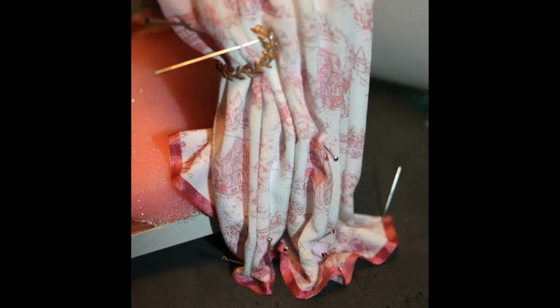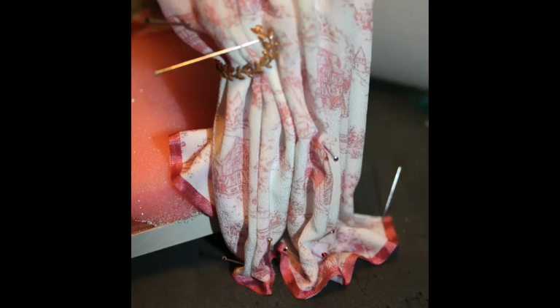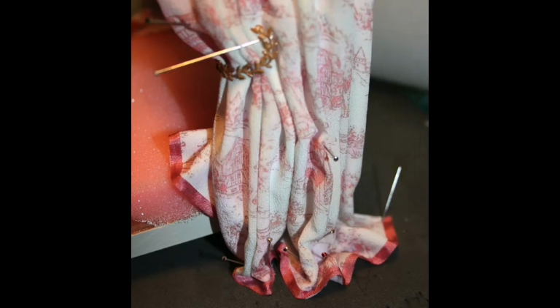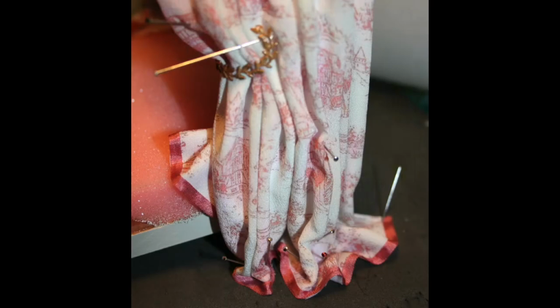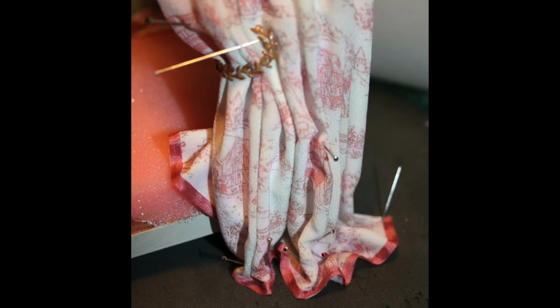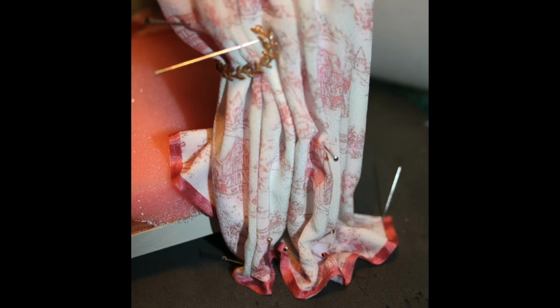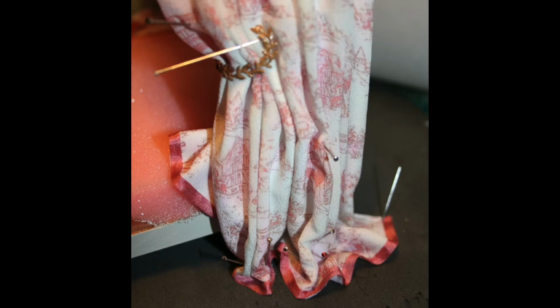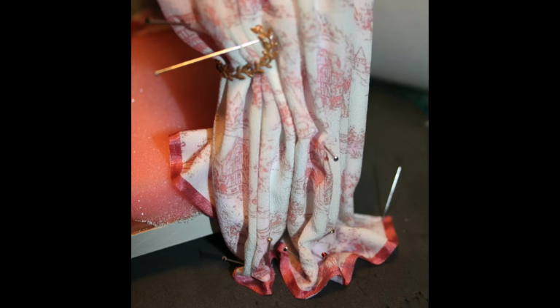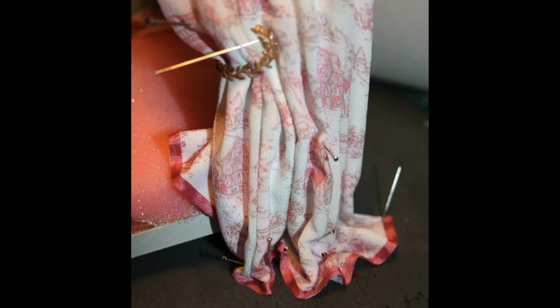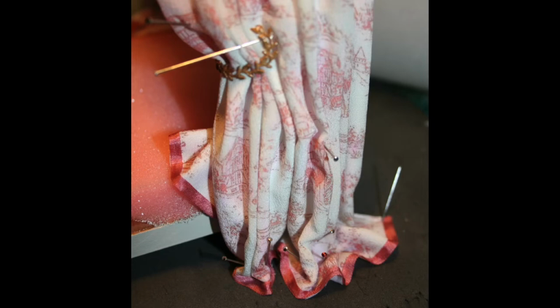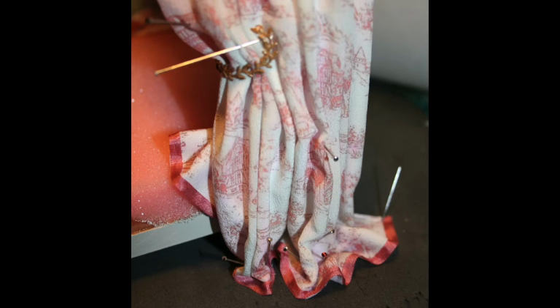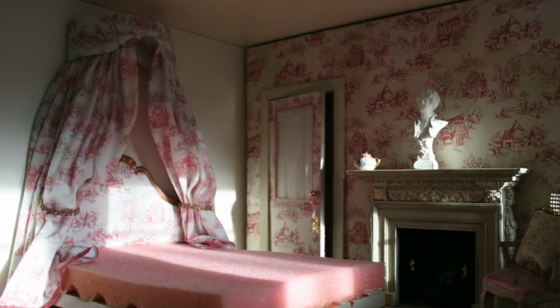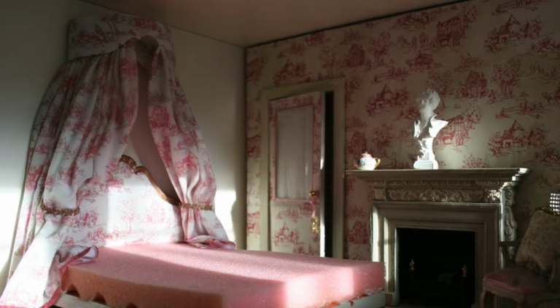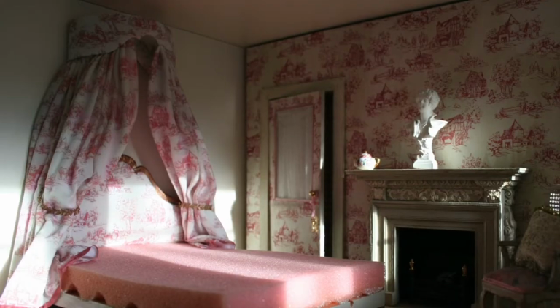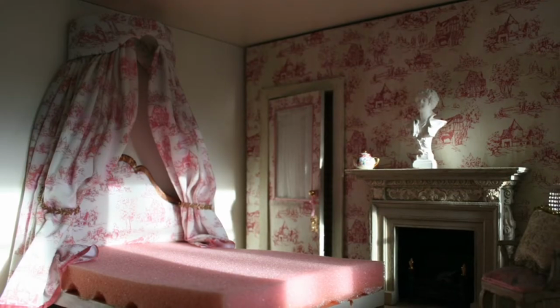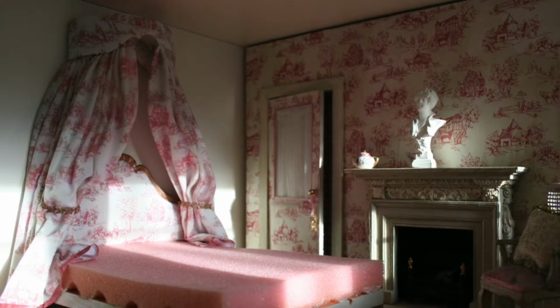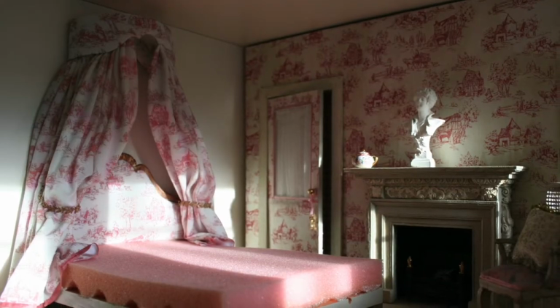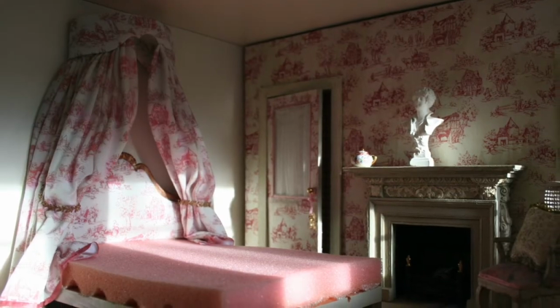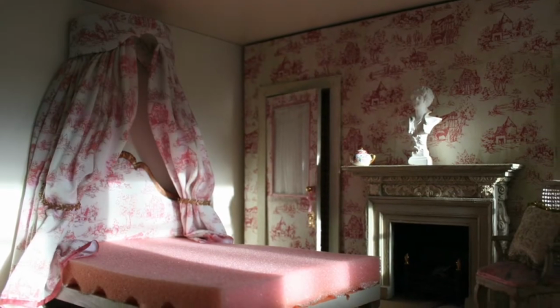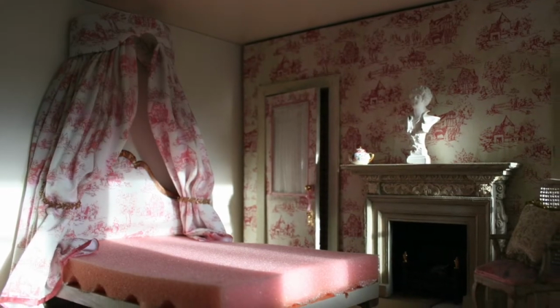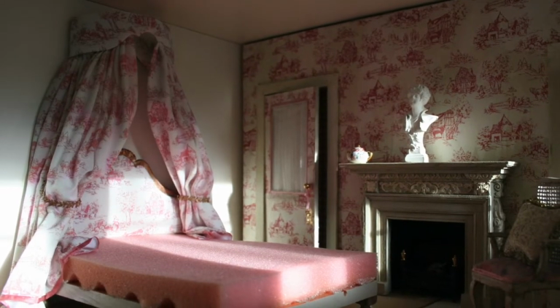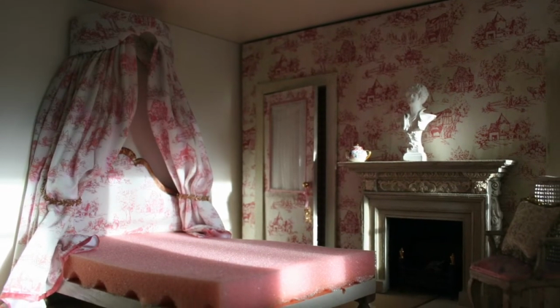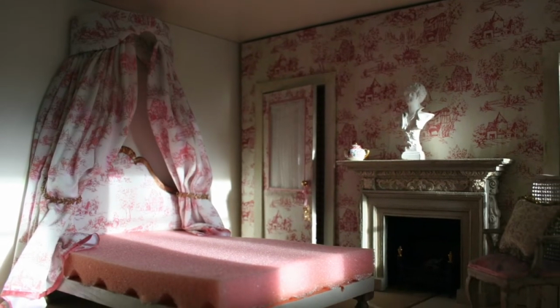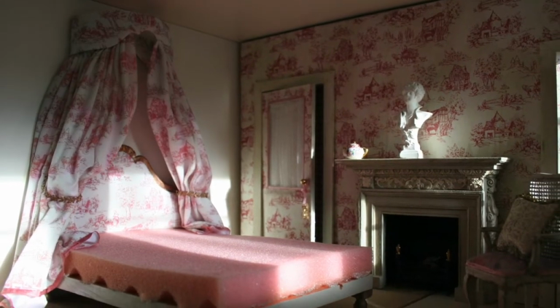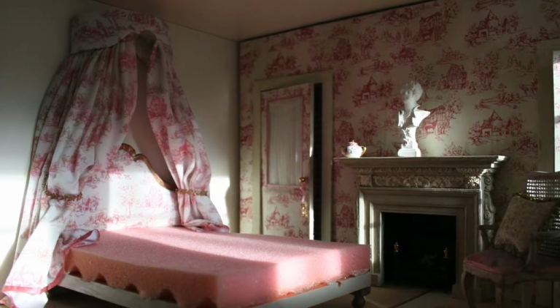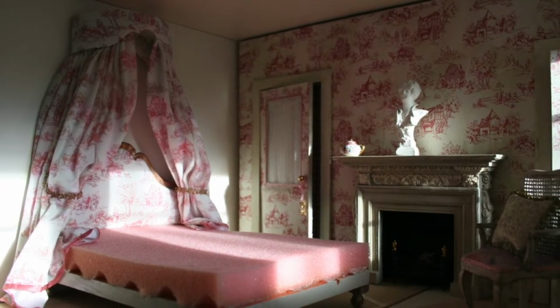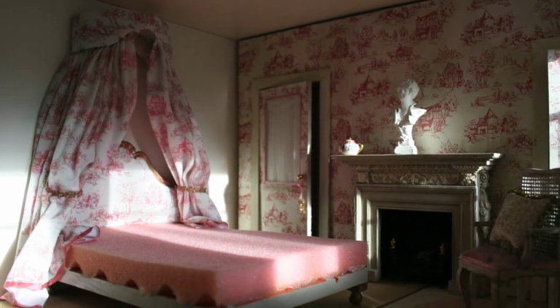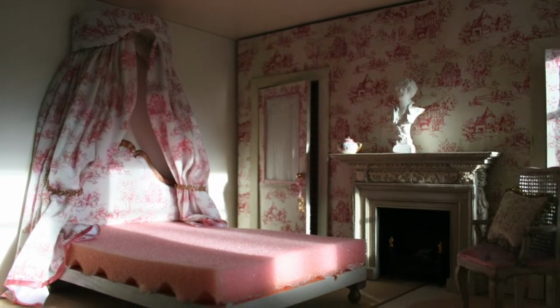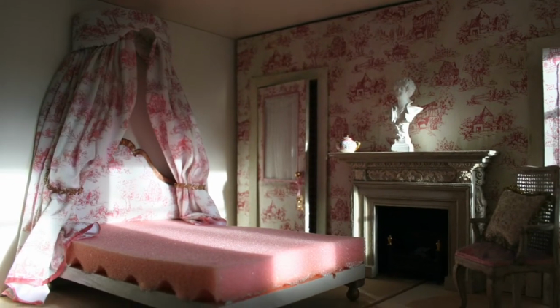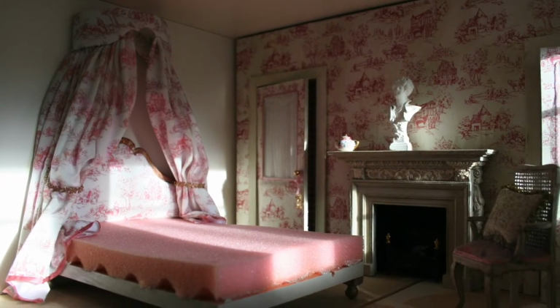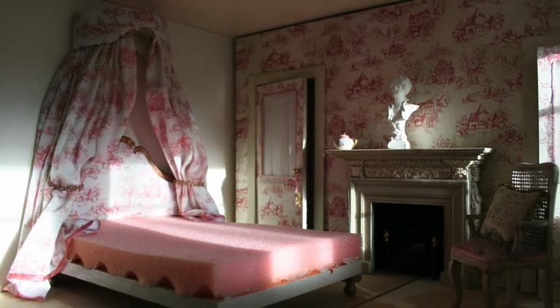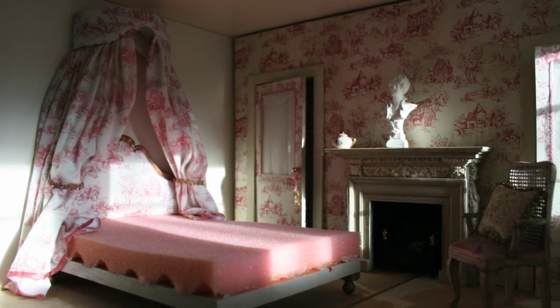I could have used less fabric to make it look less heavy, but I do like it as it is.